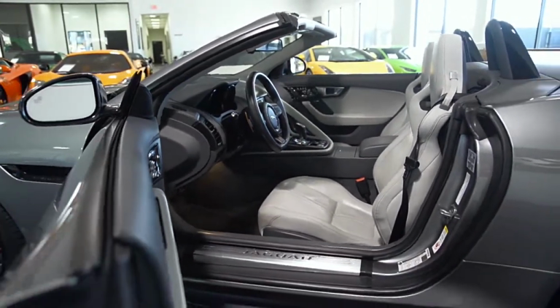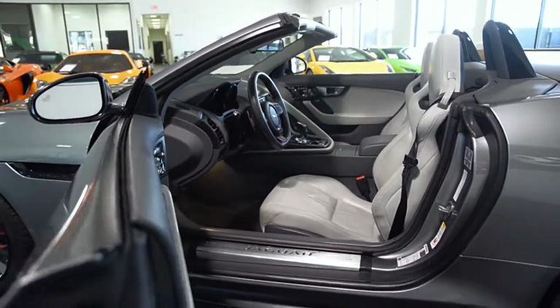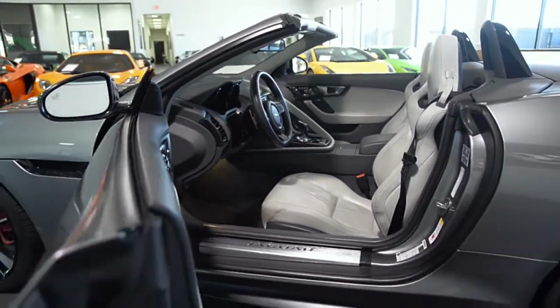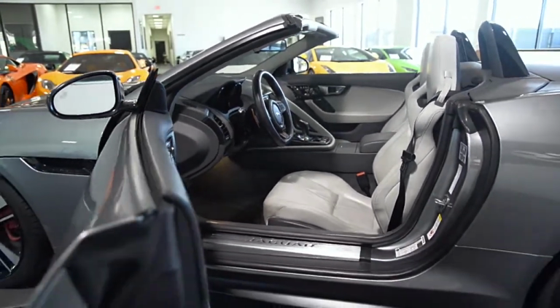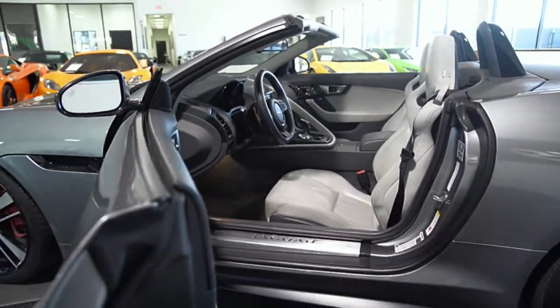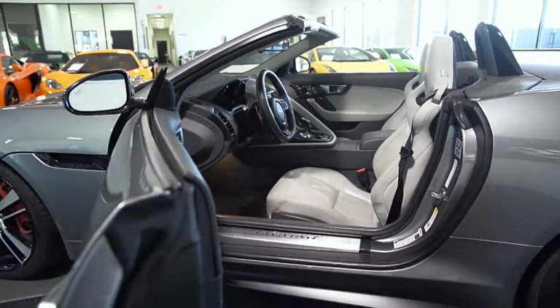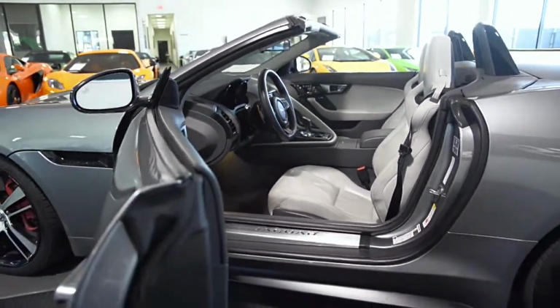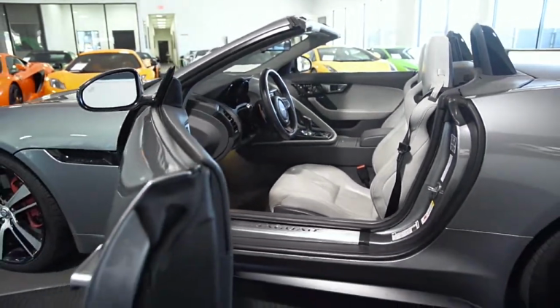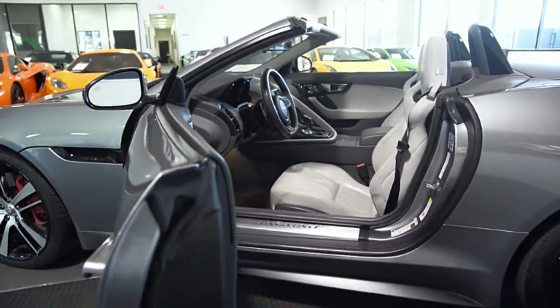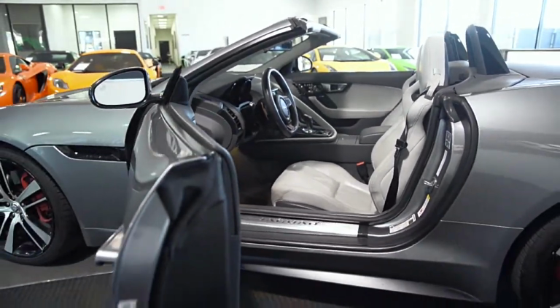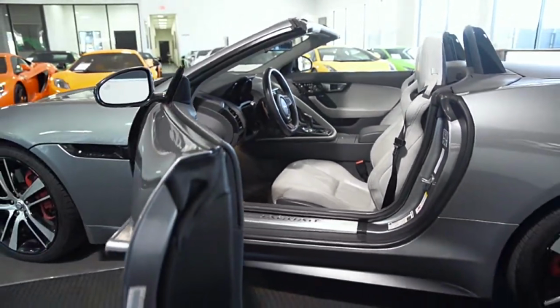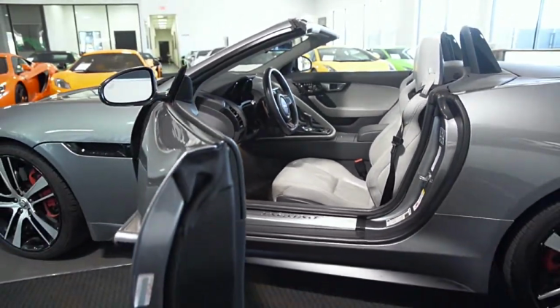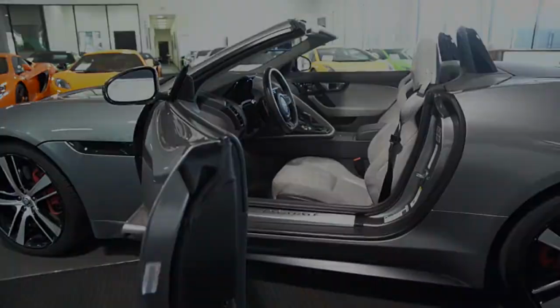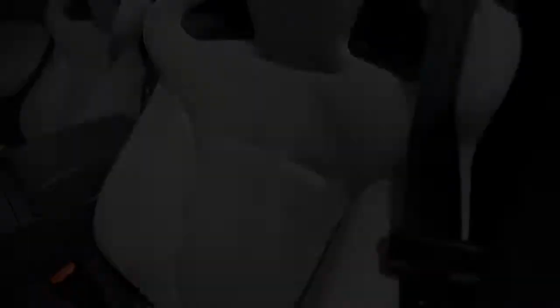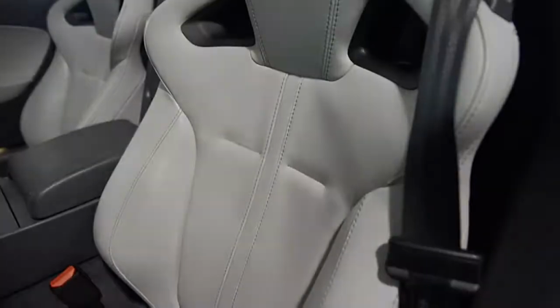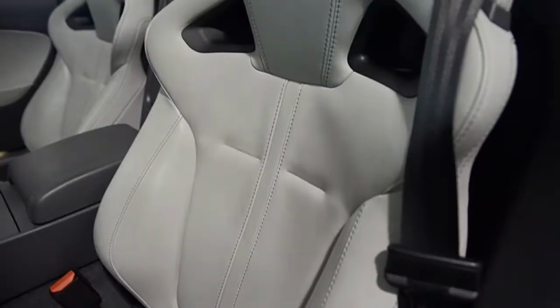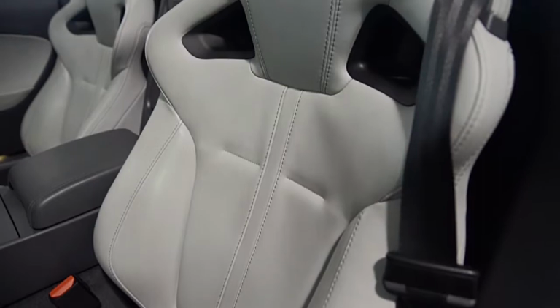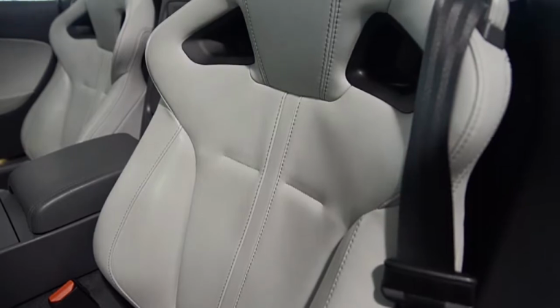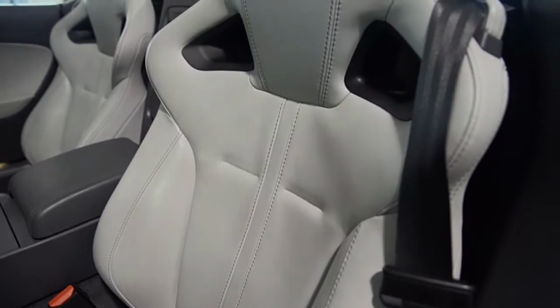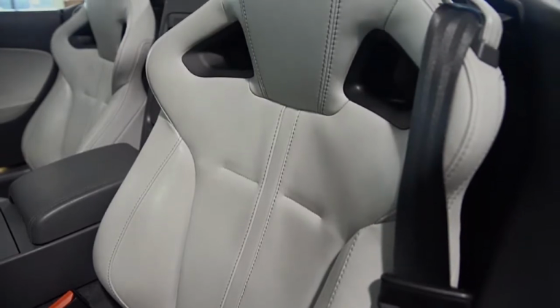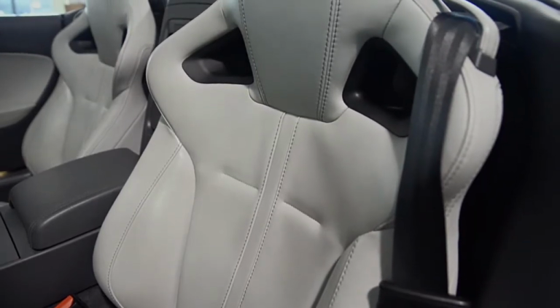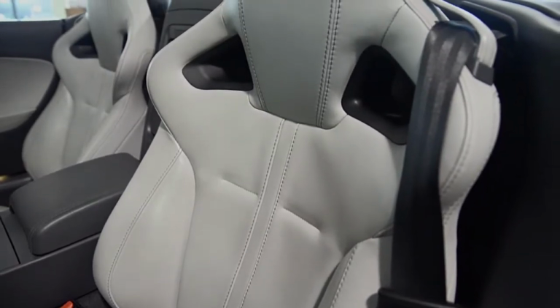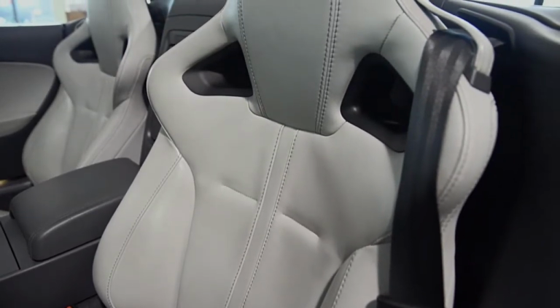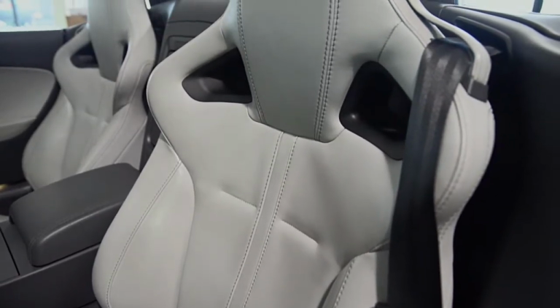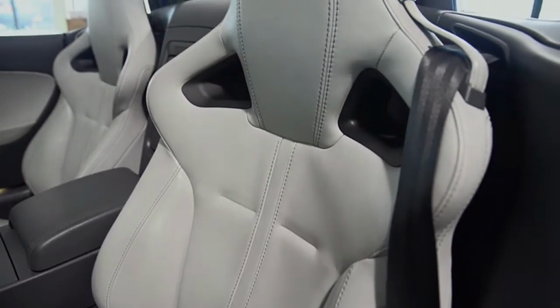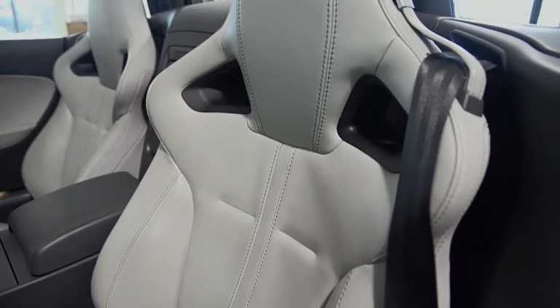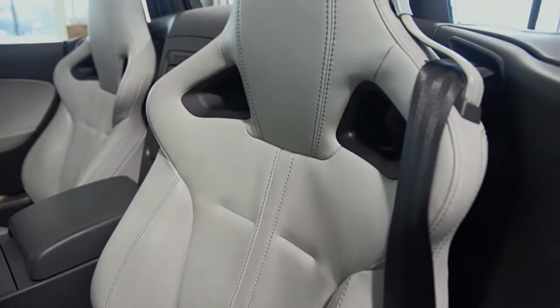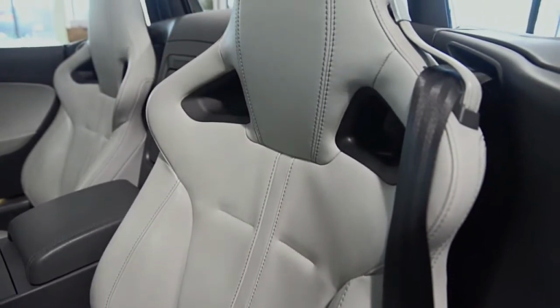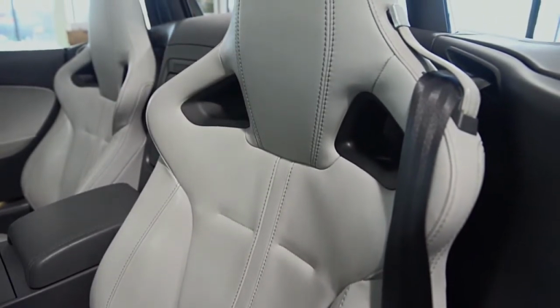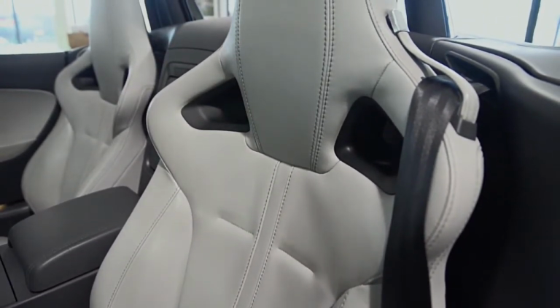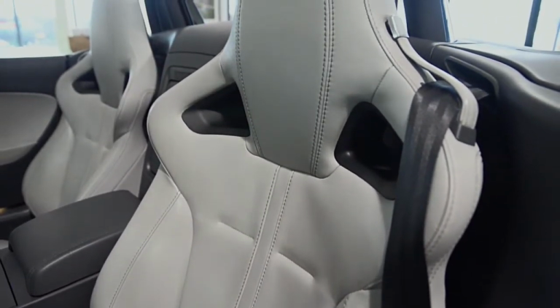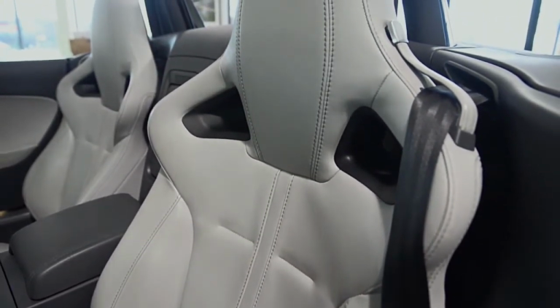This car is finished in a beautiful metallic gray exterior color, and gray full-leather interior with piano black veneer trim.